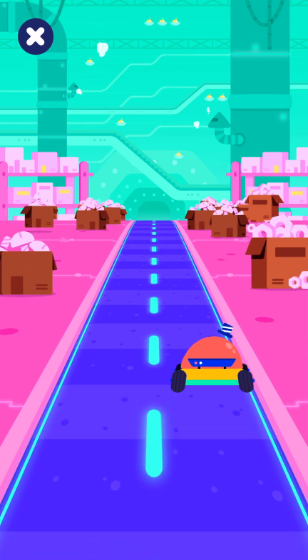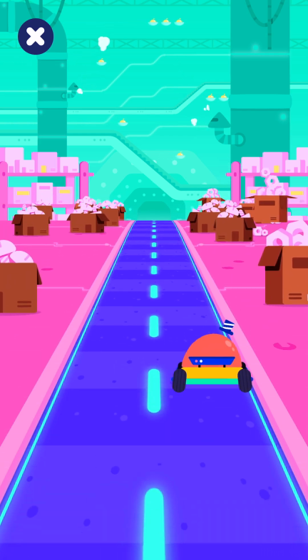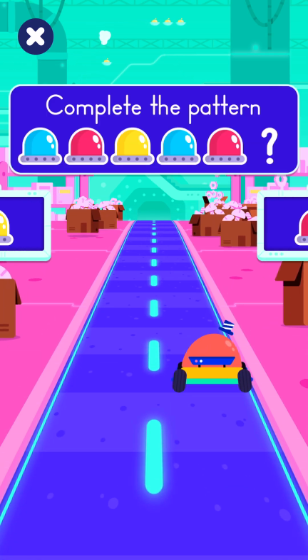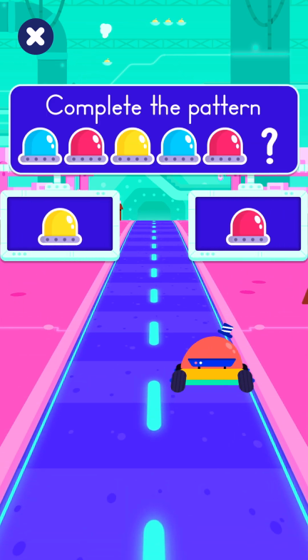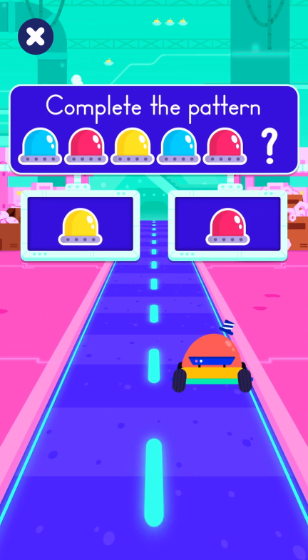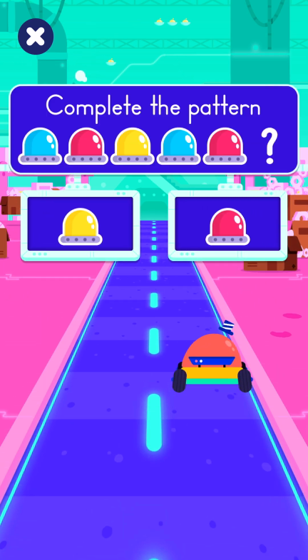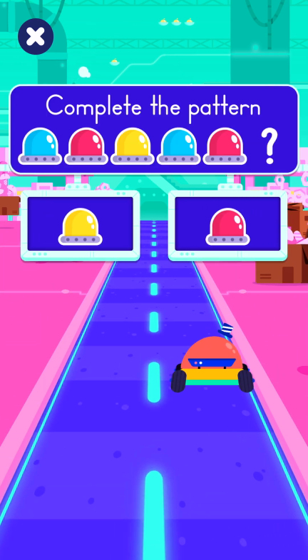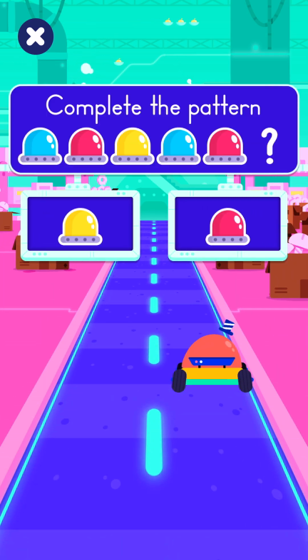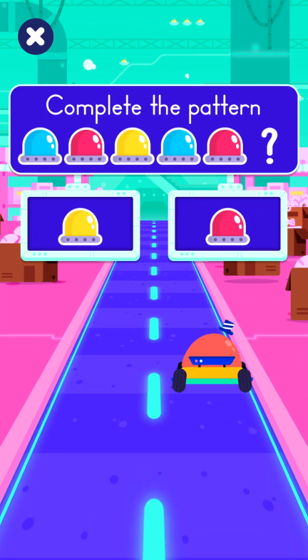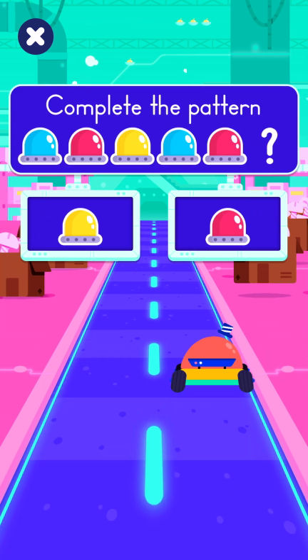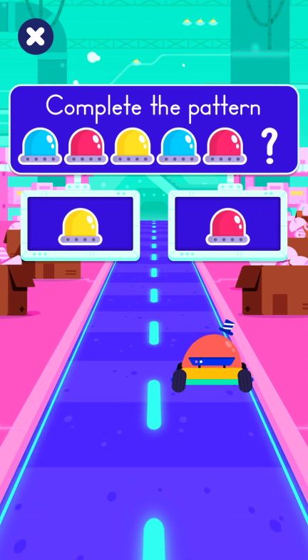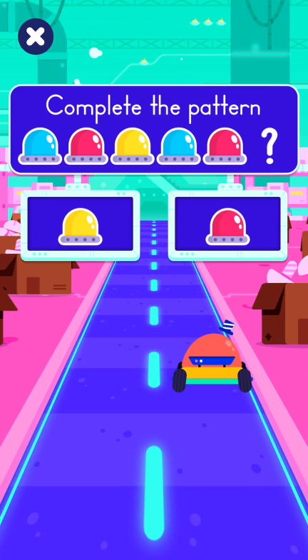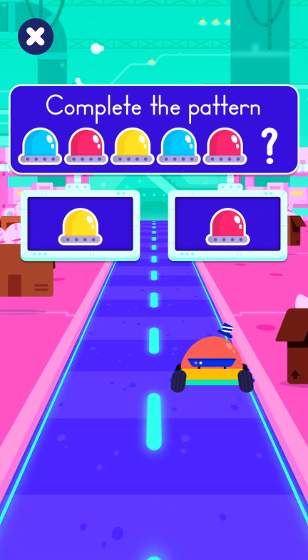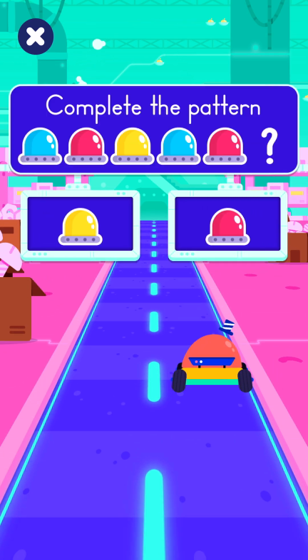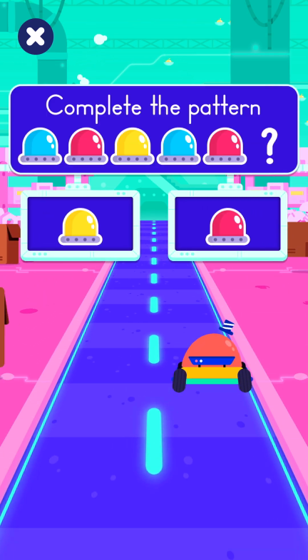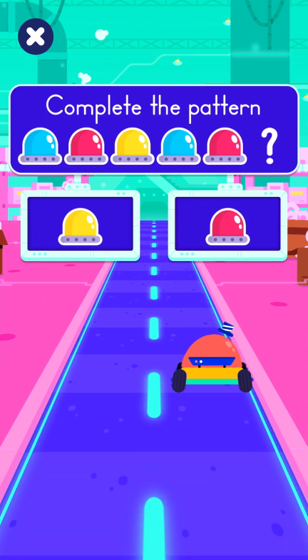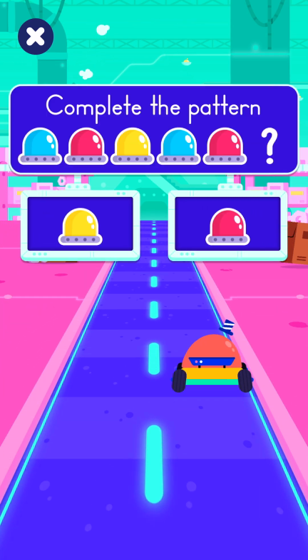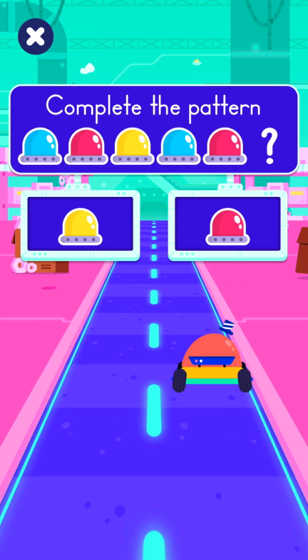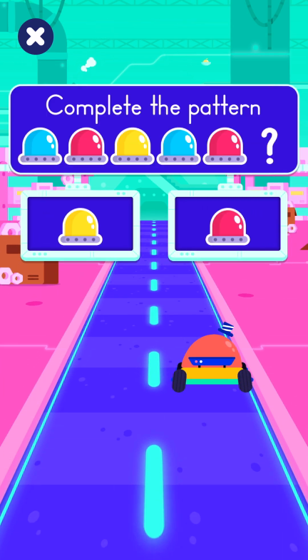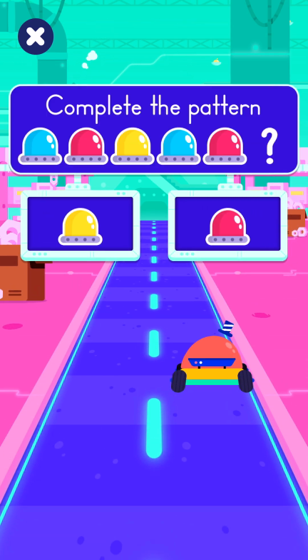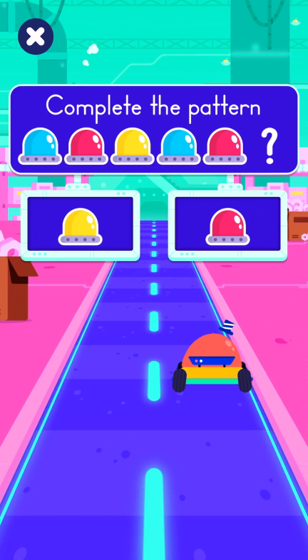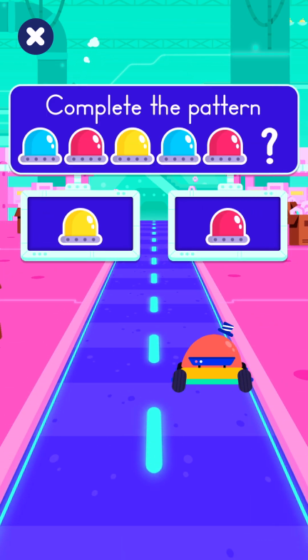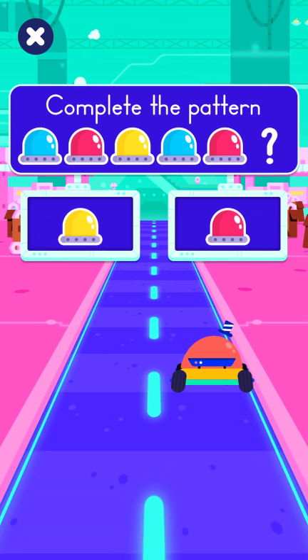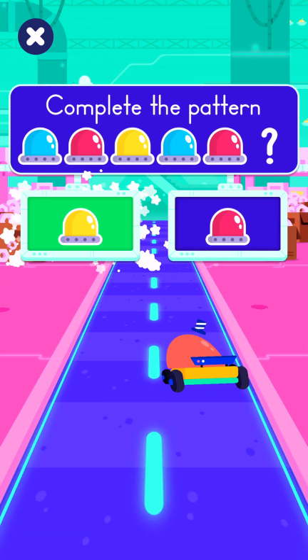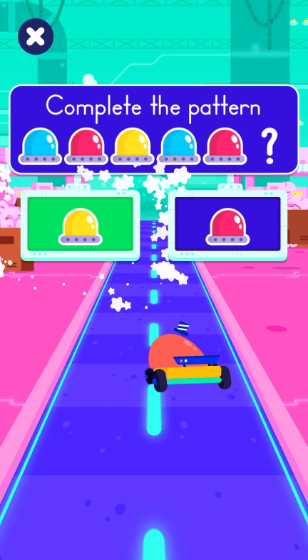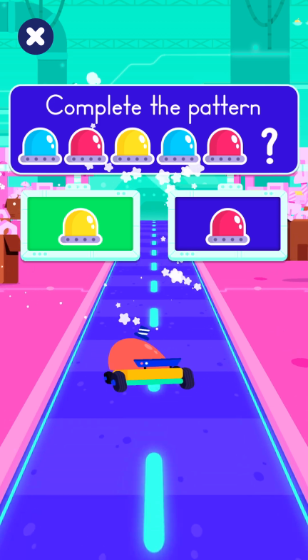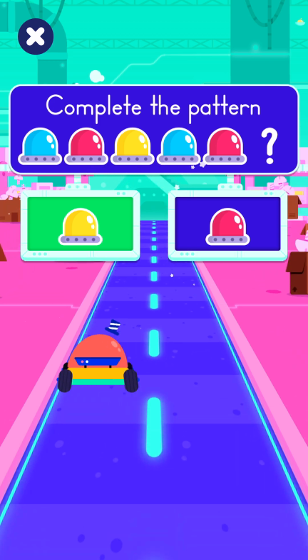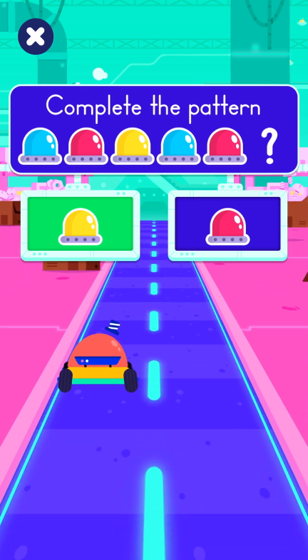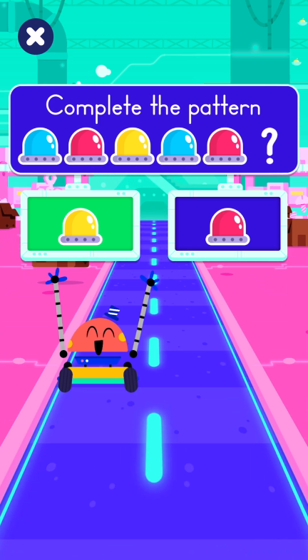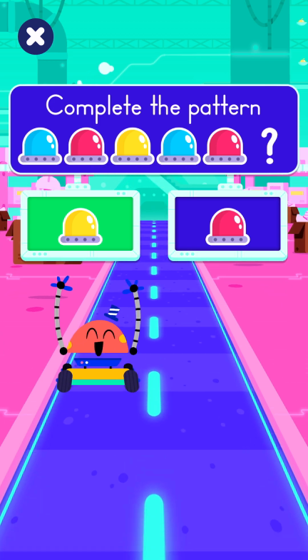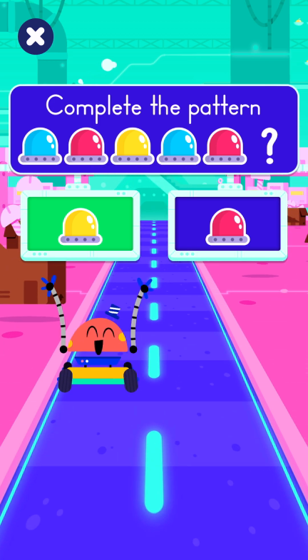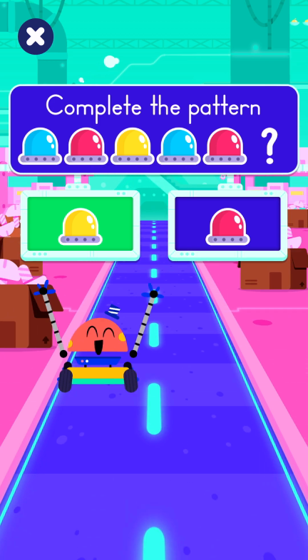Tap on the correct light bulb to complete the pattern! This is the way! Yay!